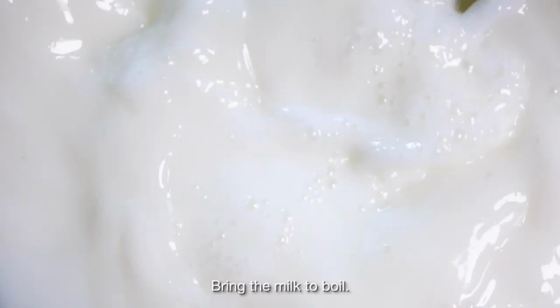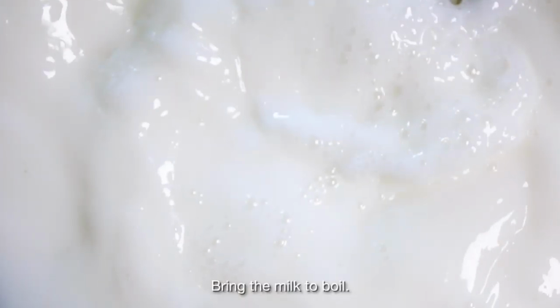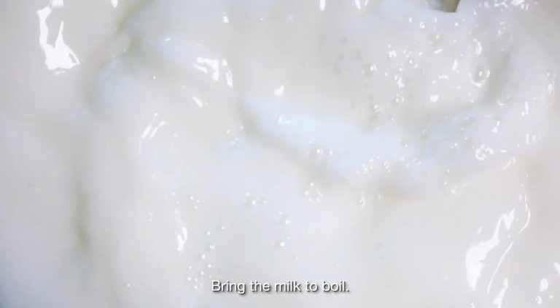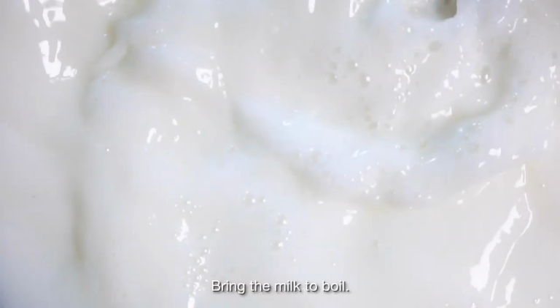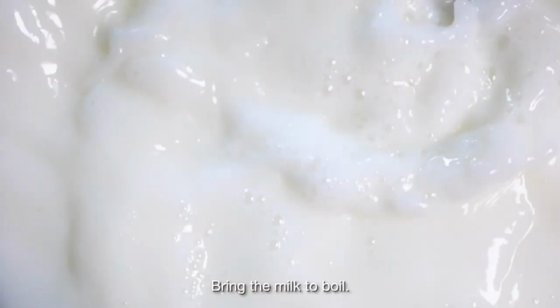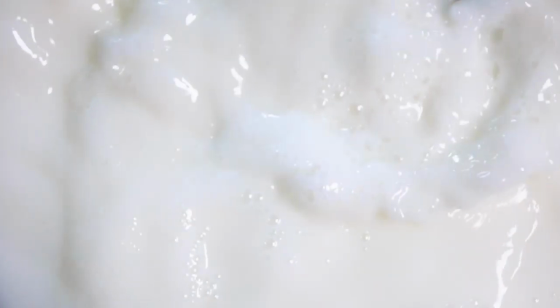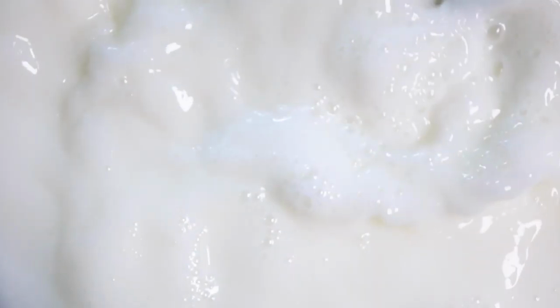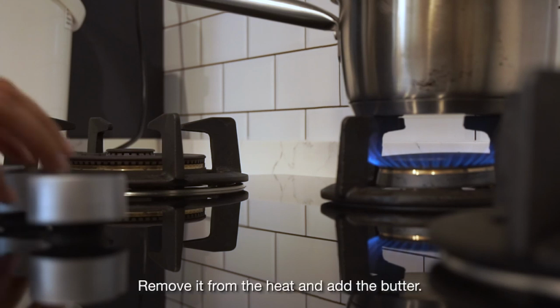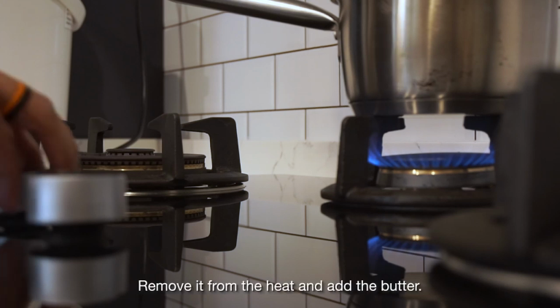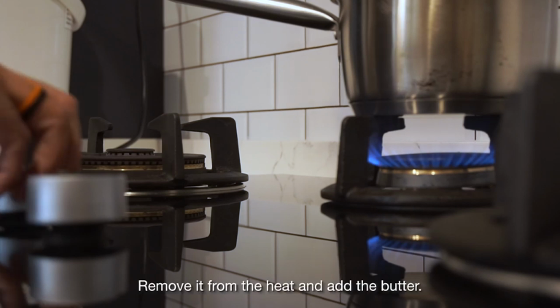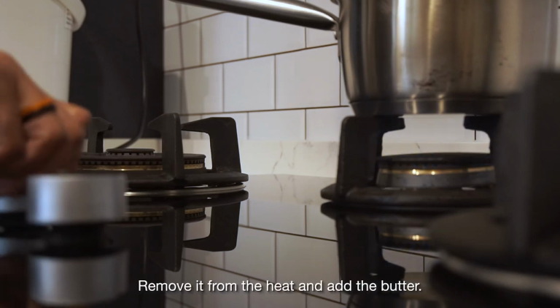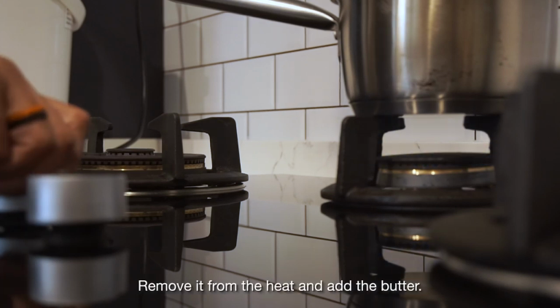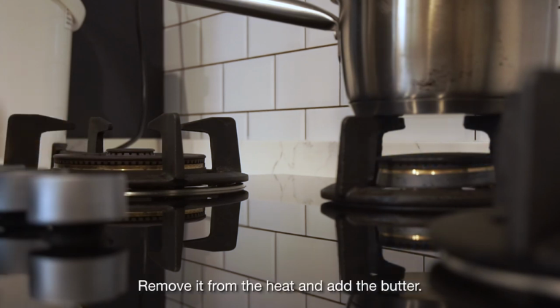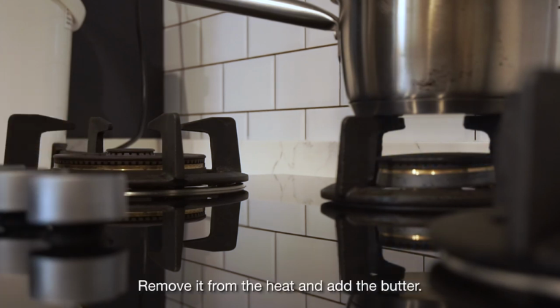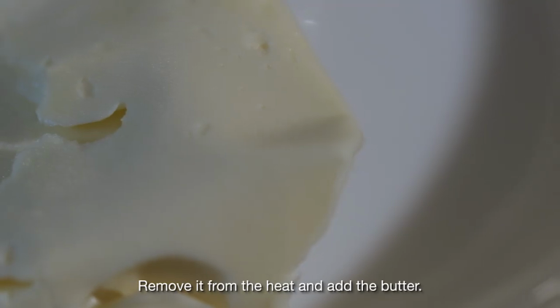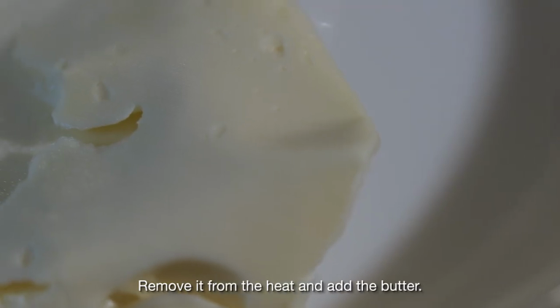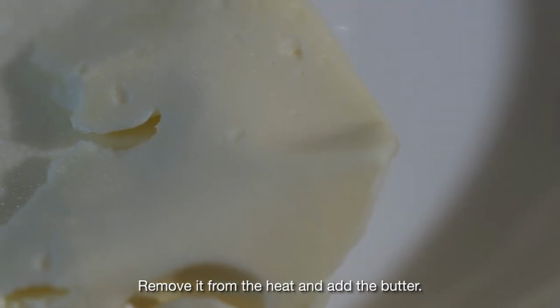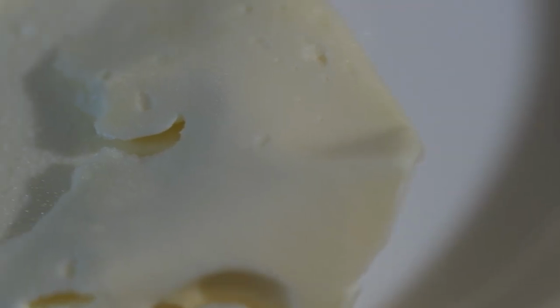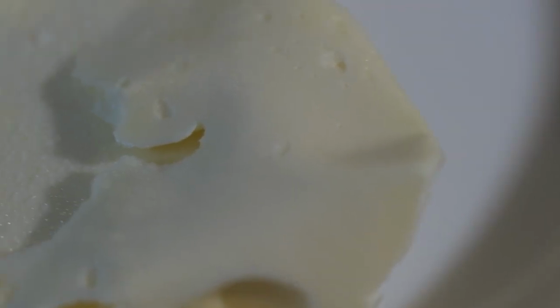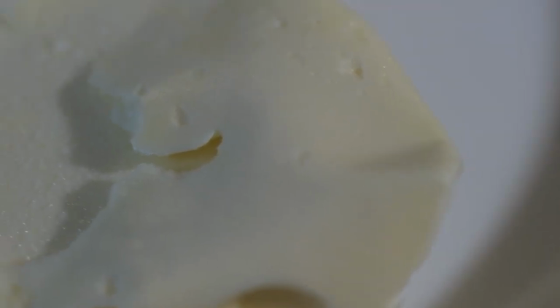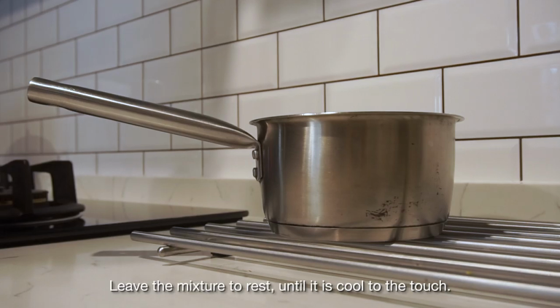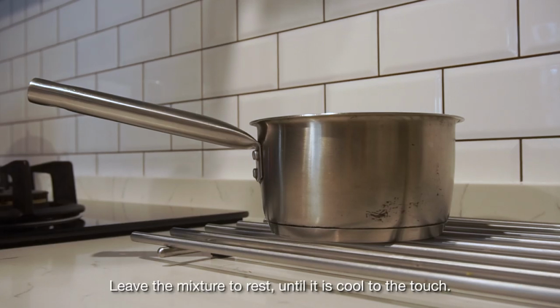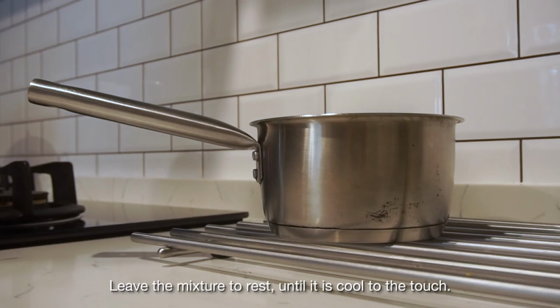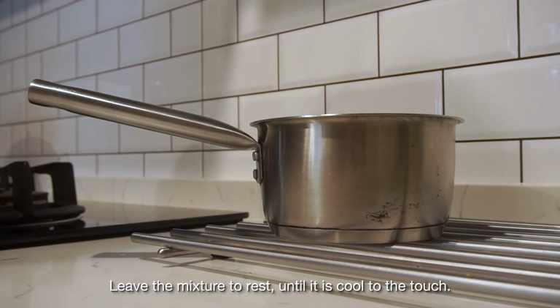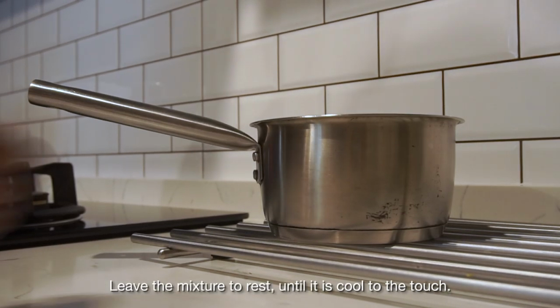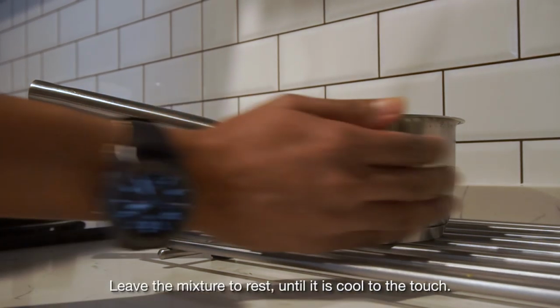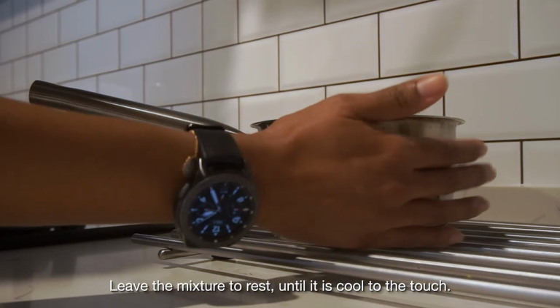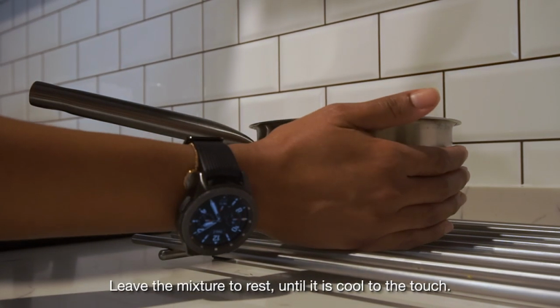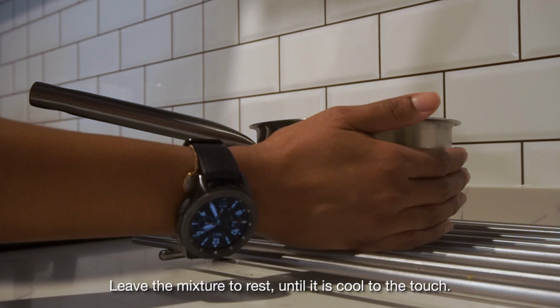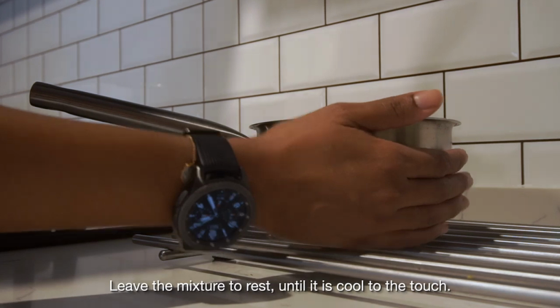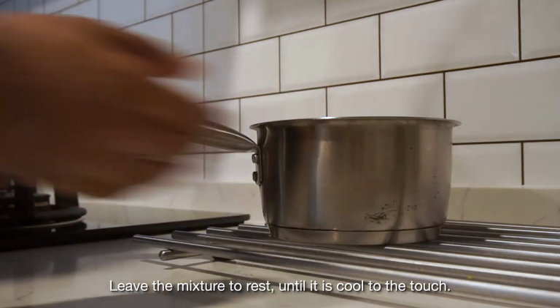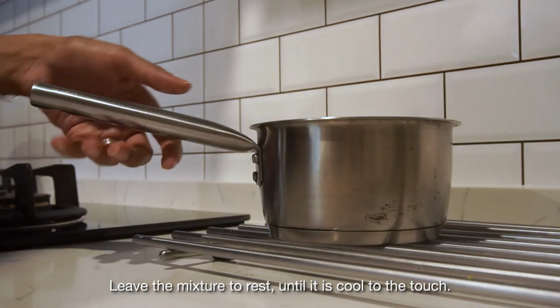Bring the milk to boil, remove it from the heat and add the butter. Leave the mixture to rest until it is cool to the touch.